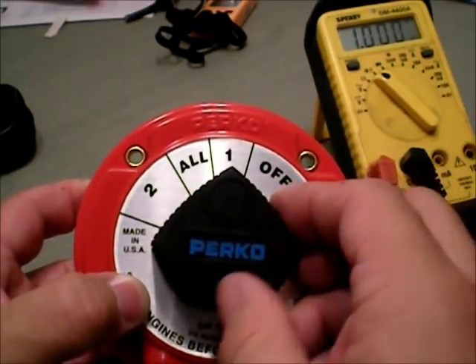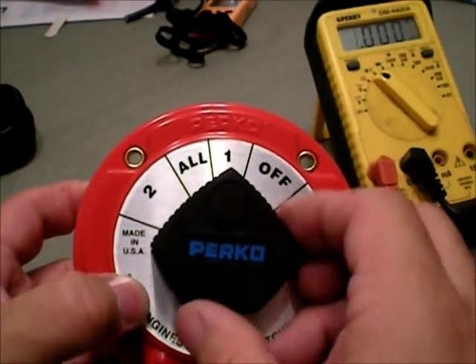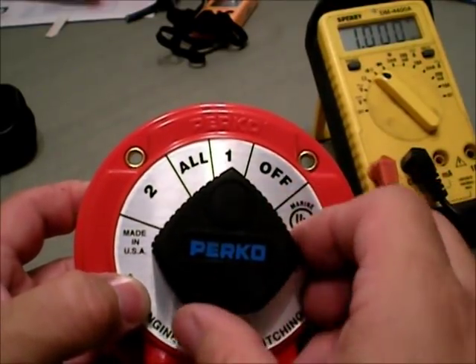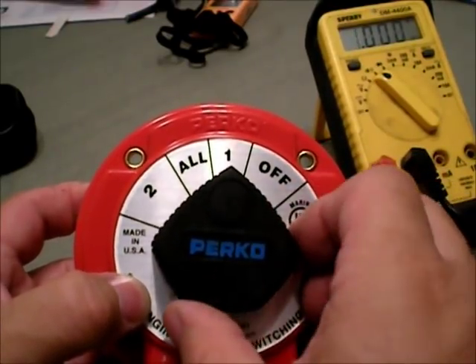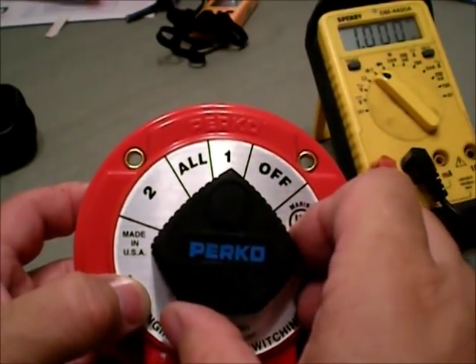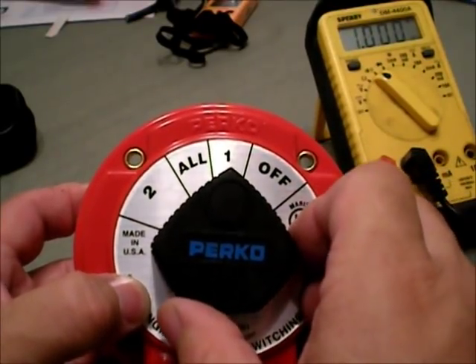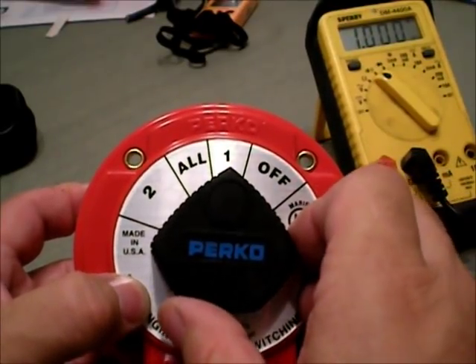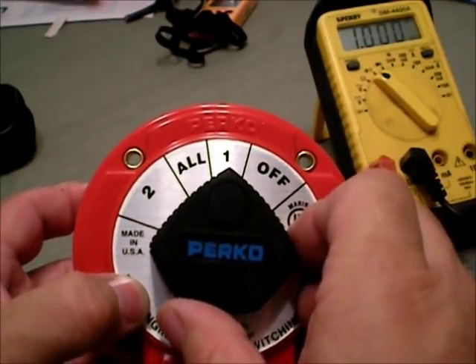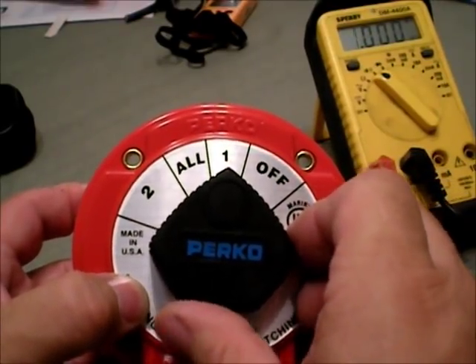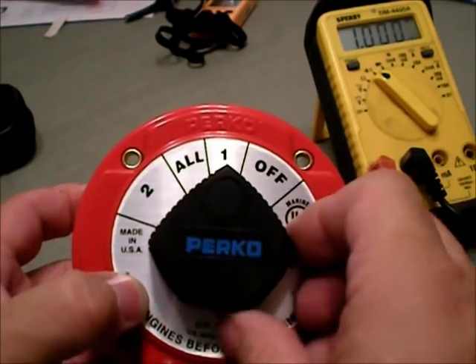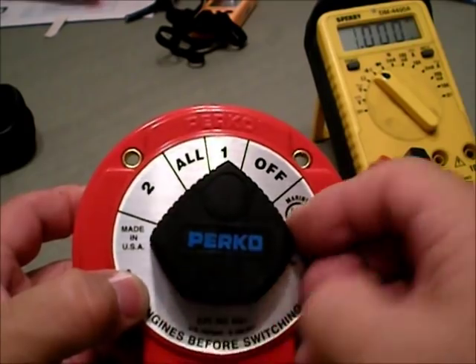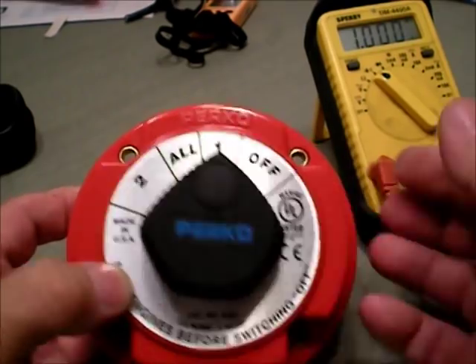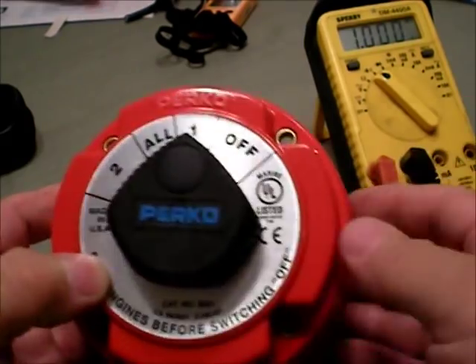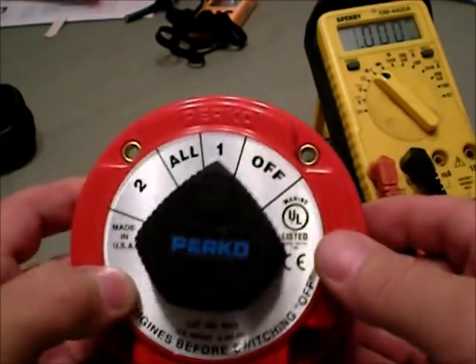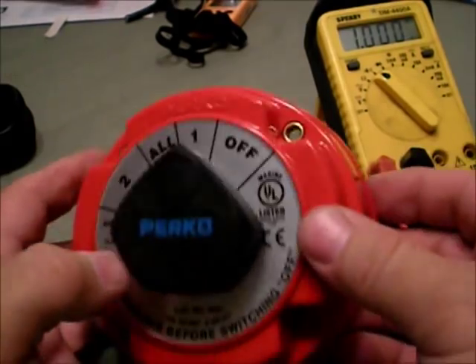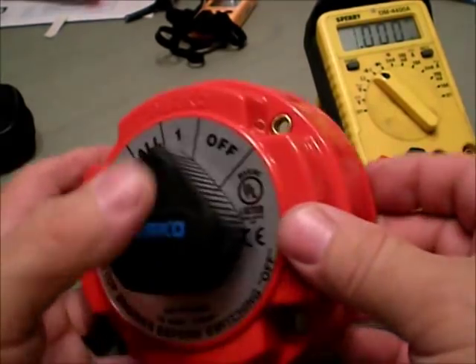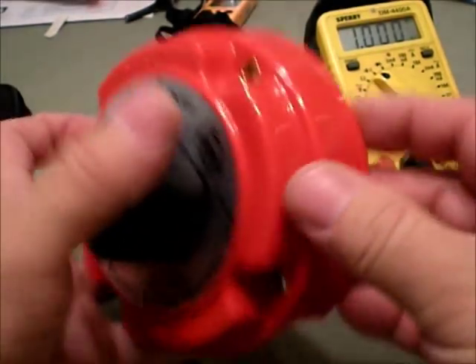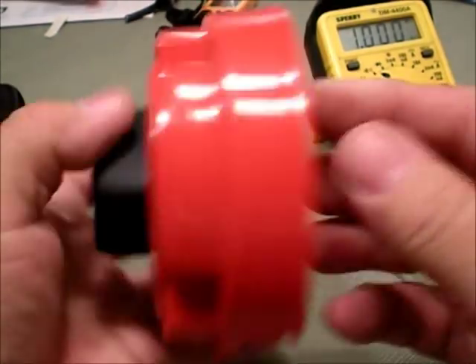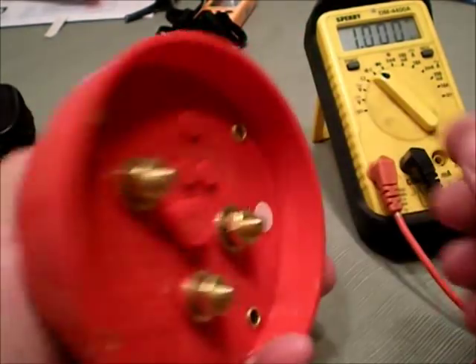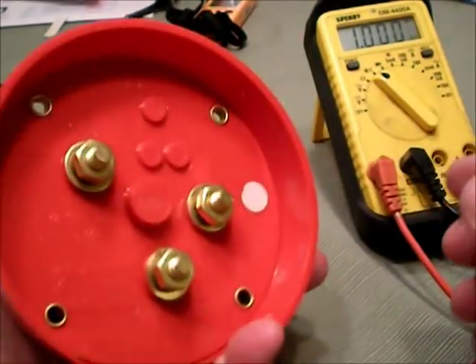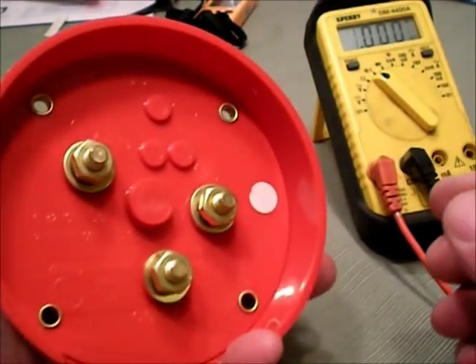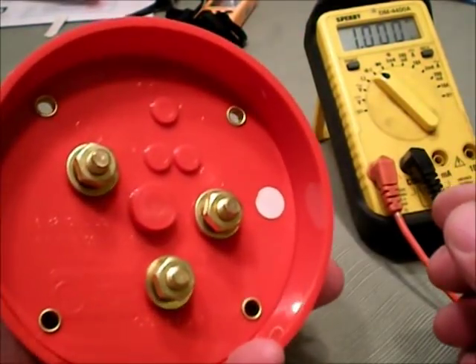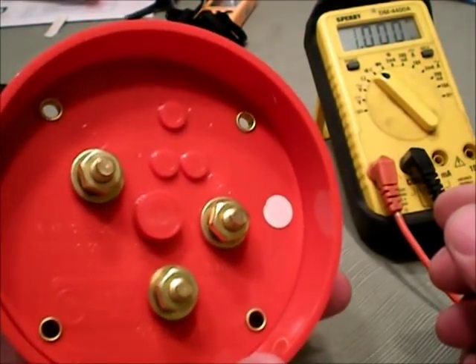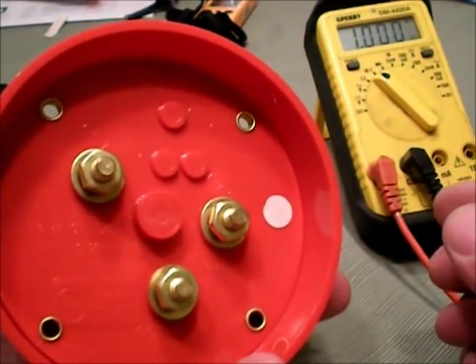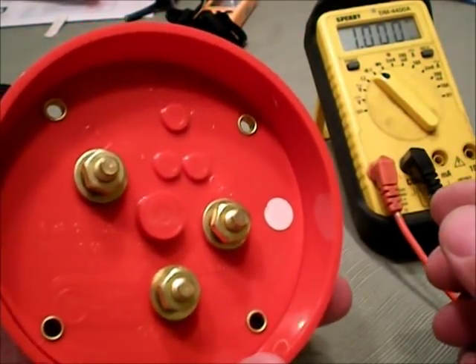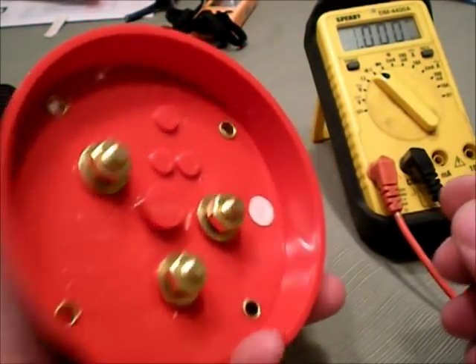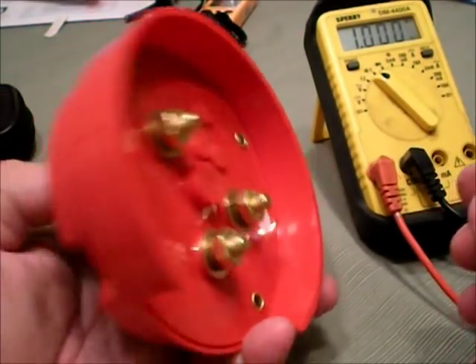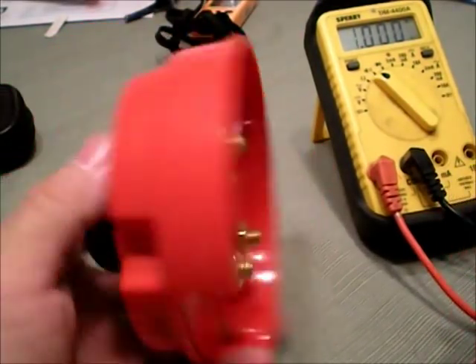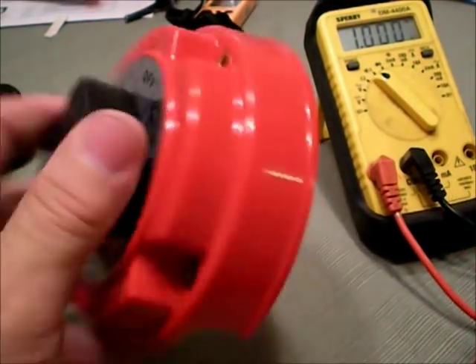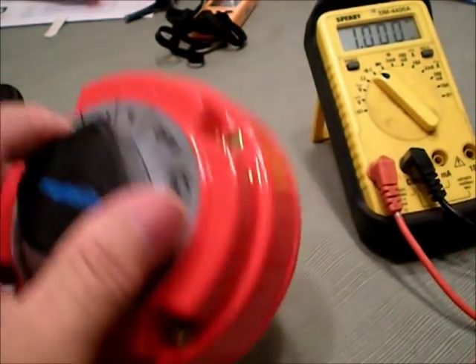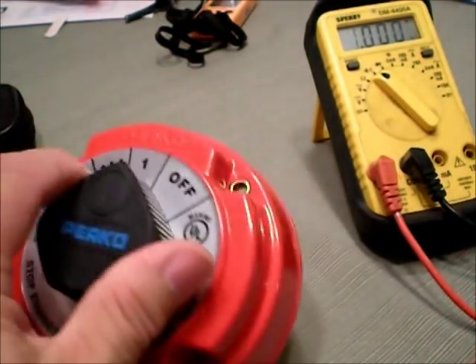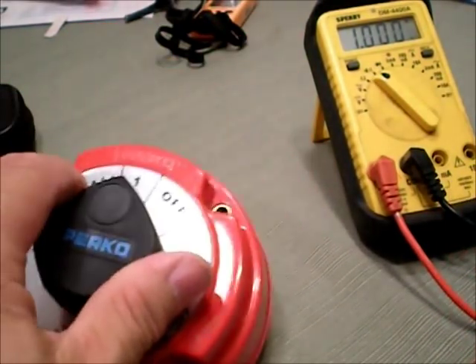So I hope that's easy to understand. That's how you hook up one of these switches.